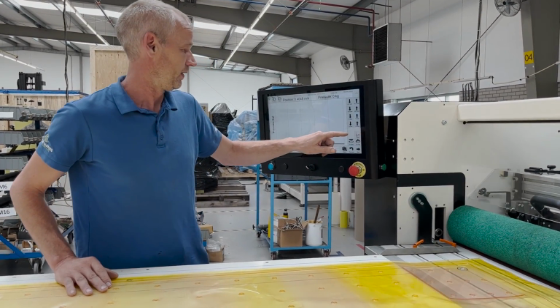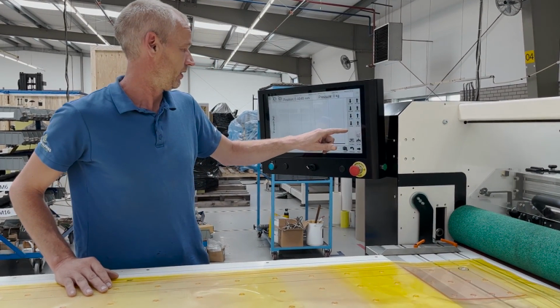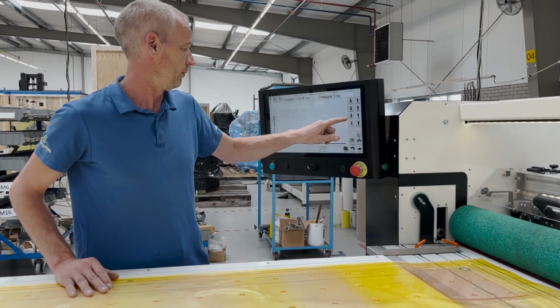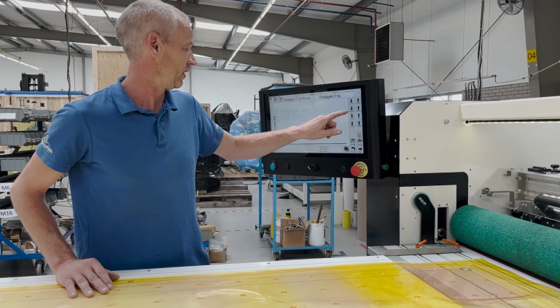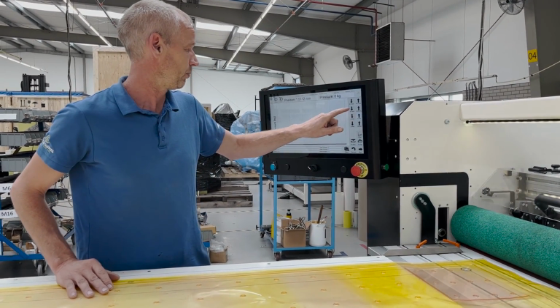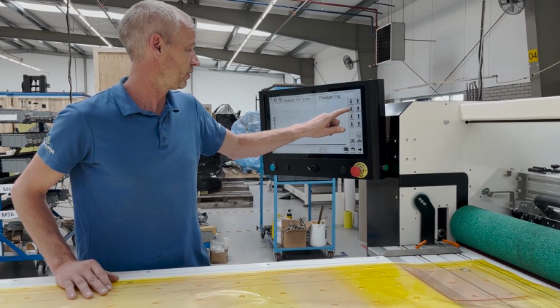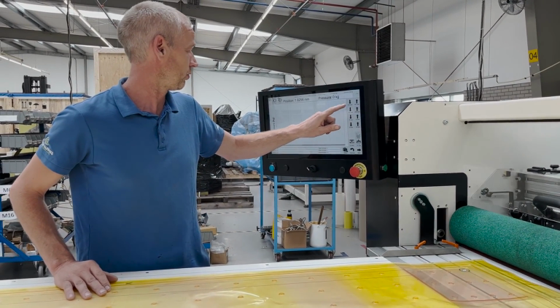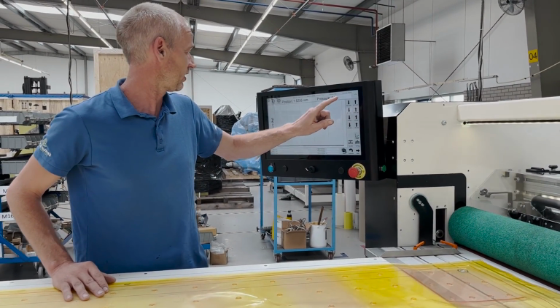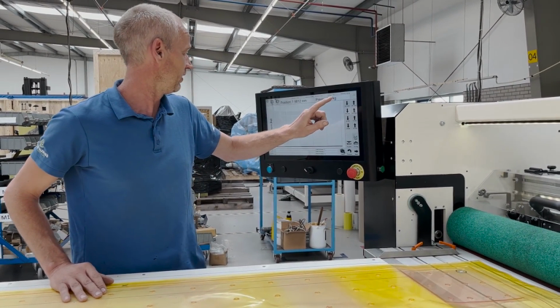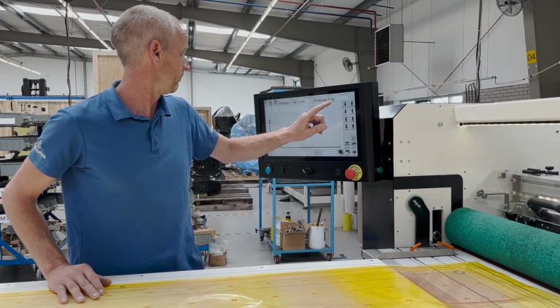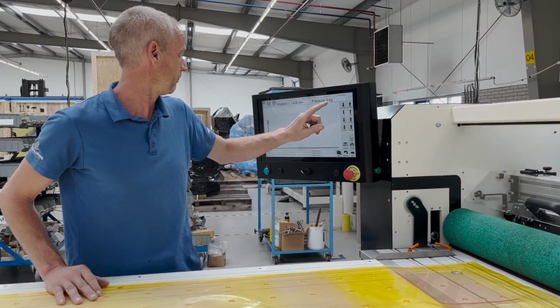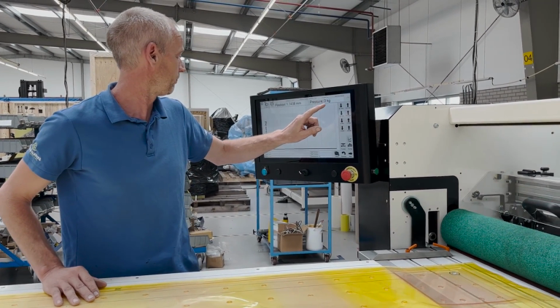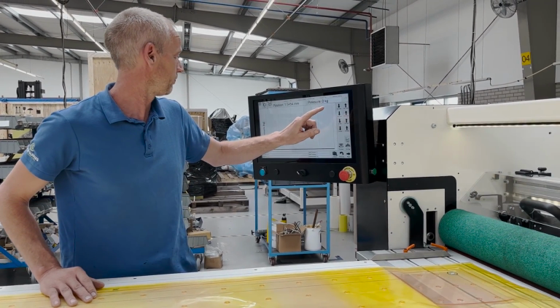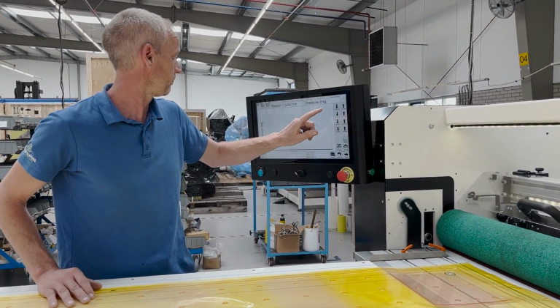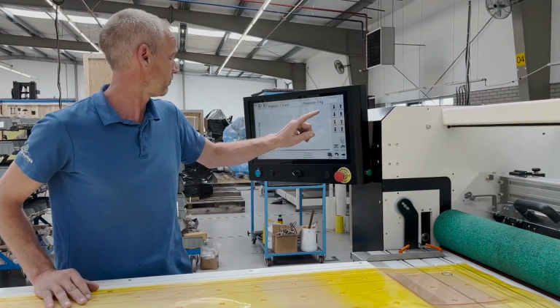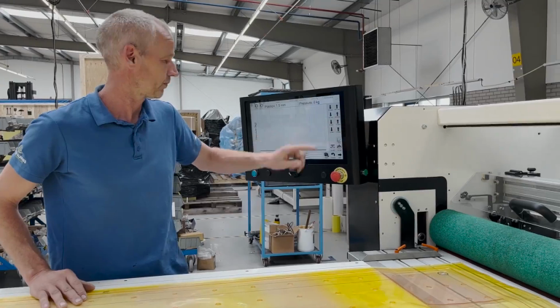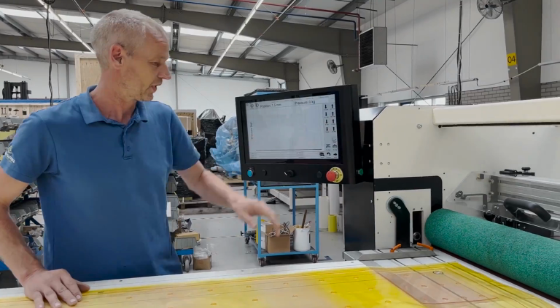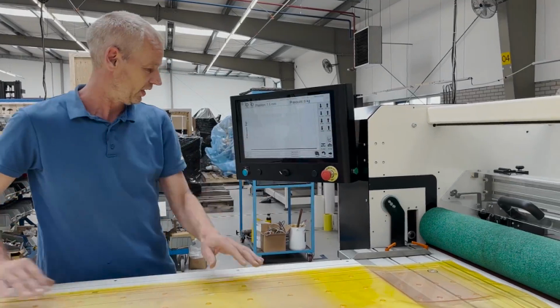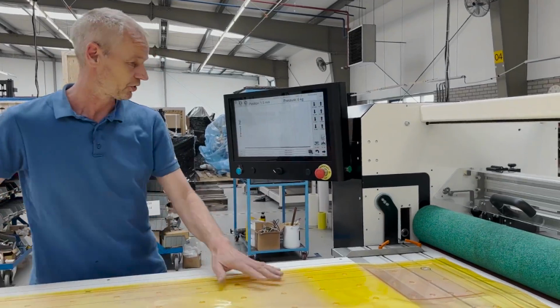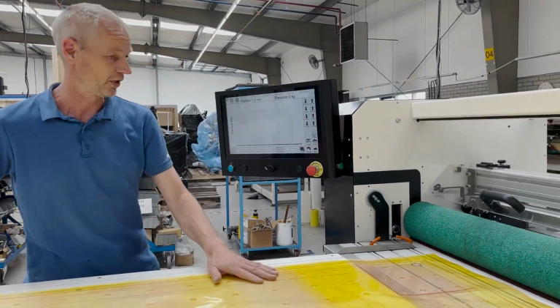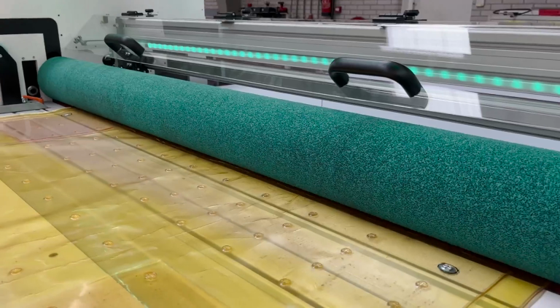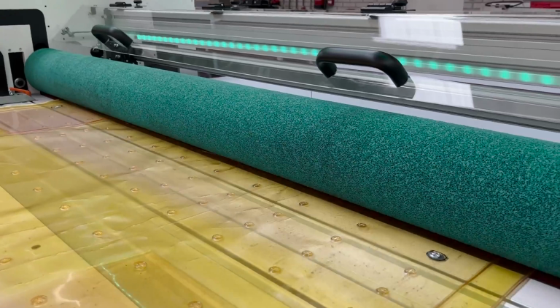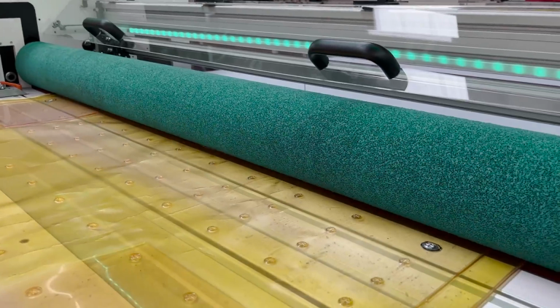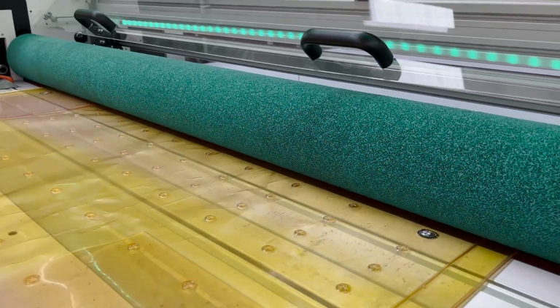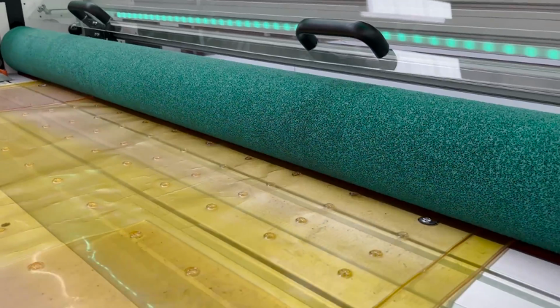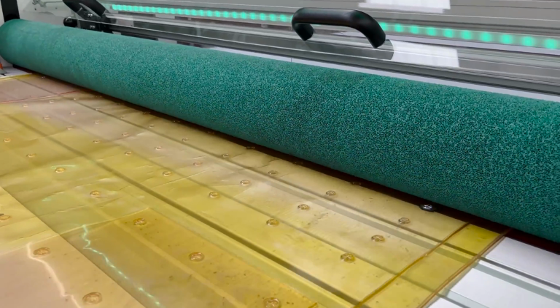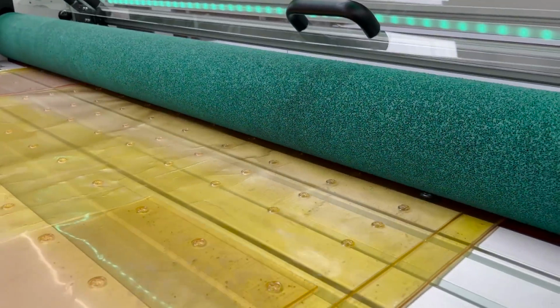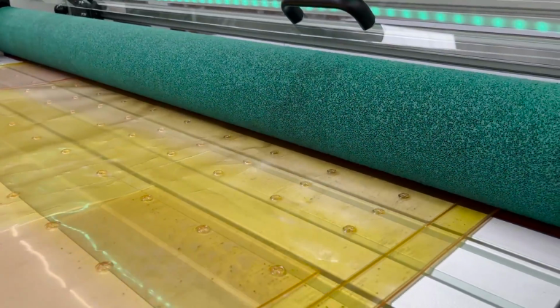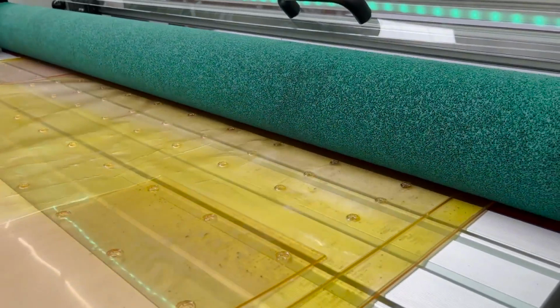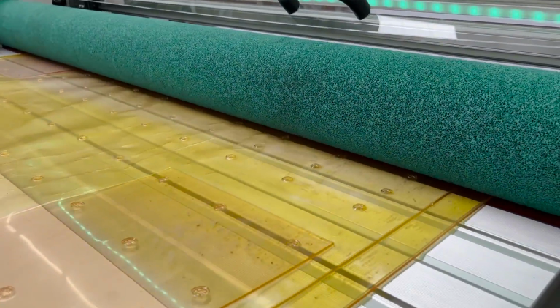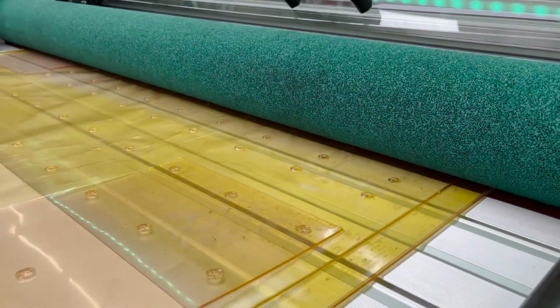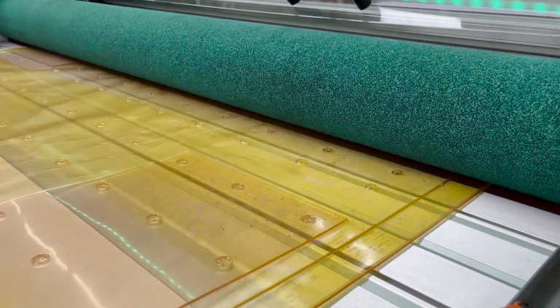Let me set the pressure correctly. I have a foot pedal on my side to drive this process.